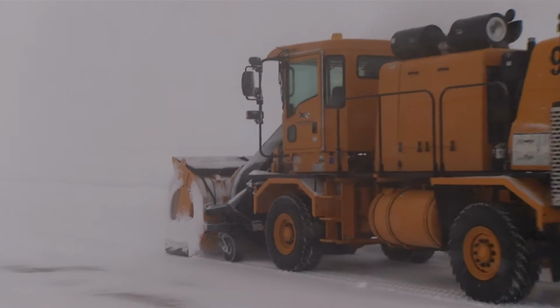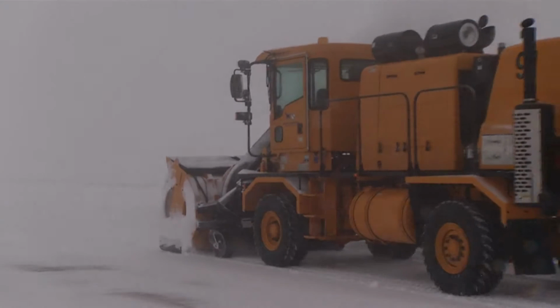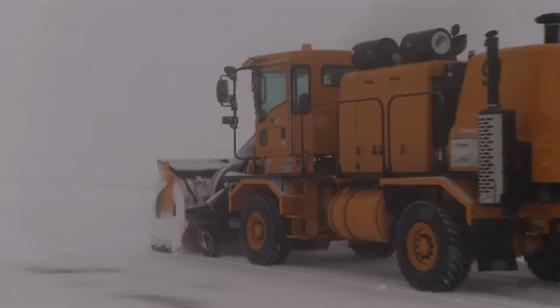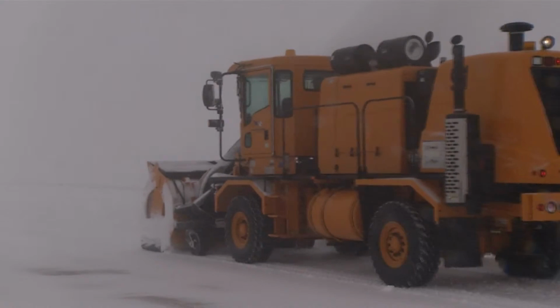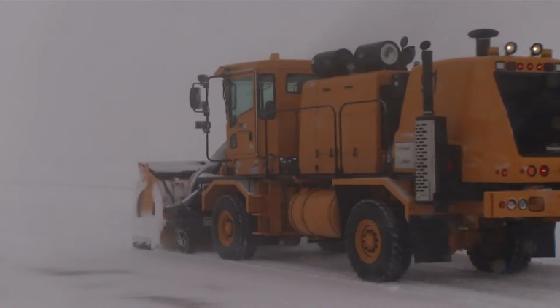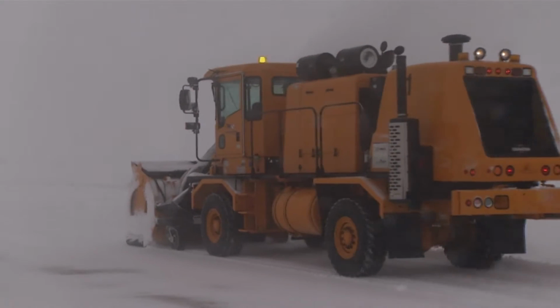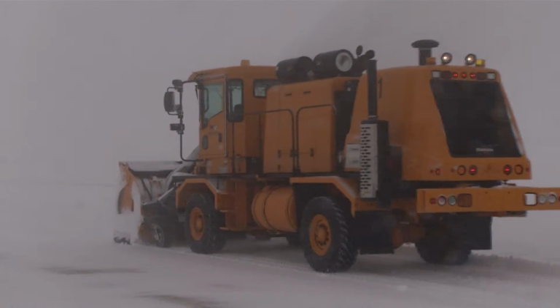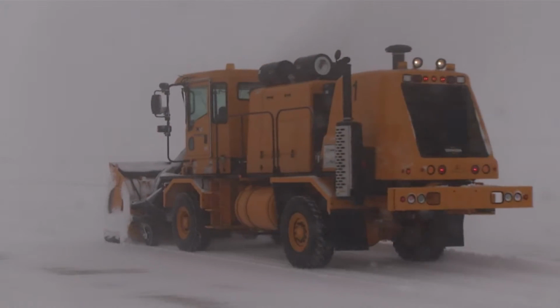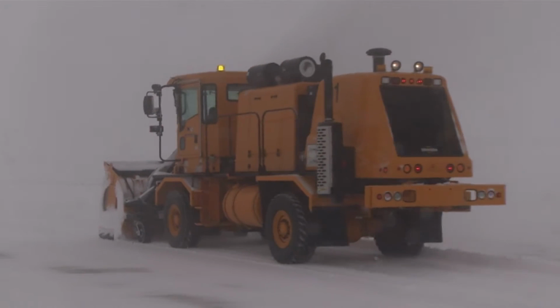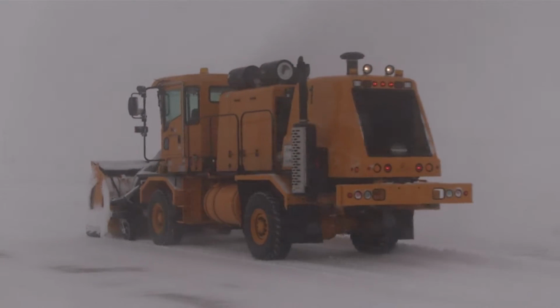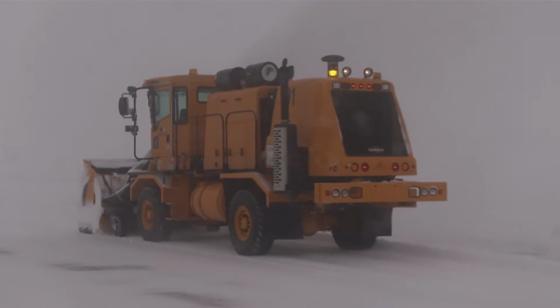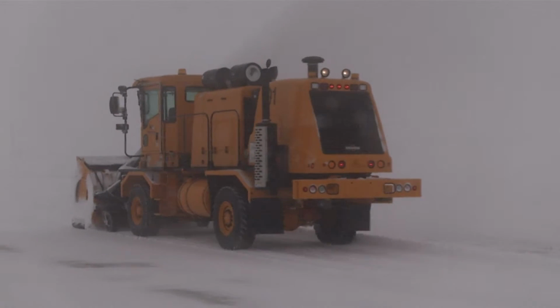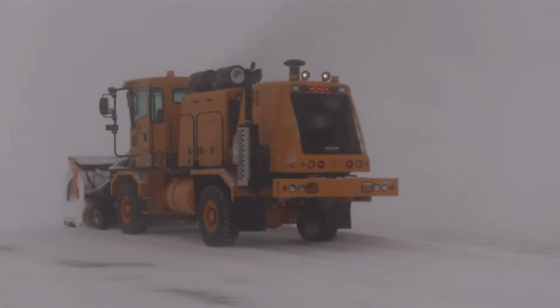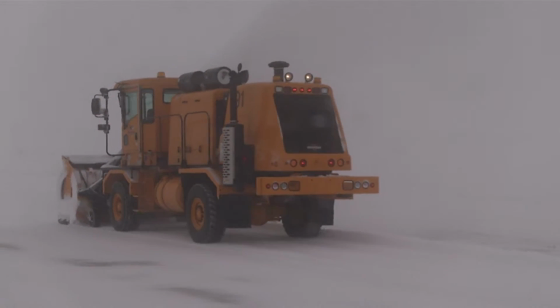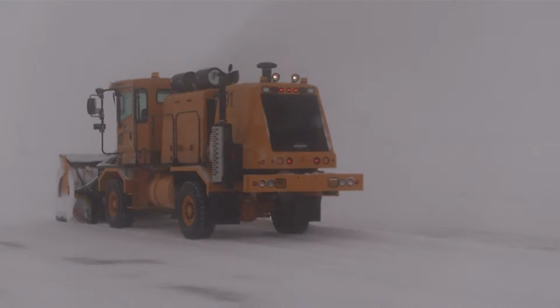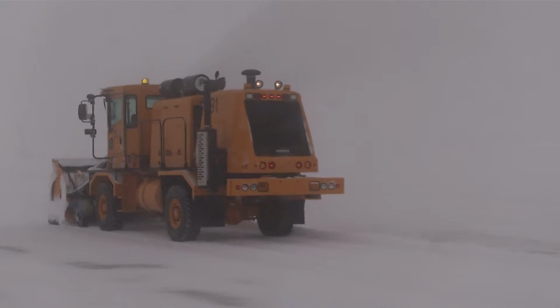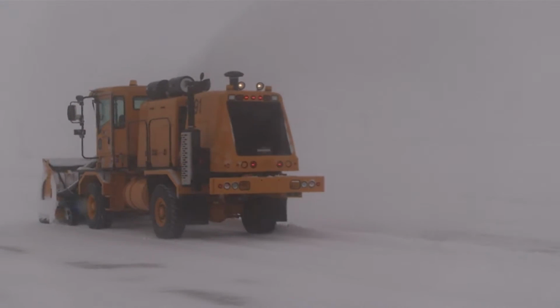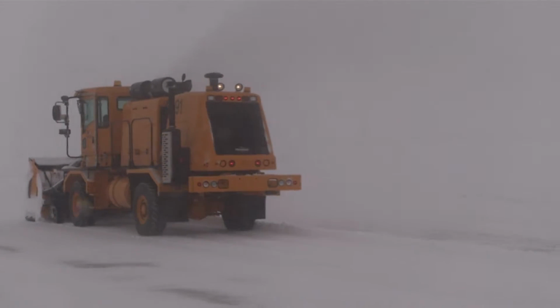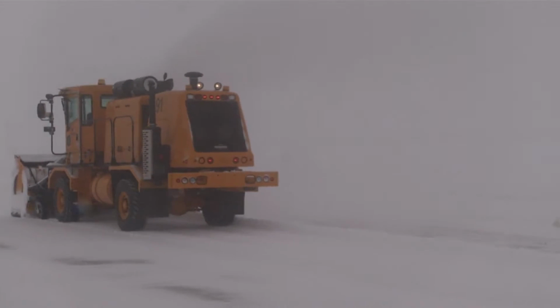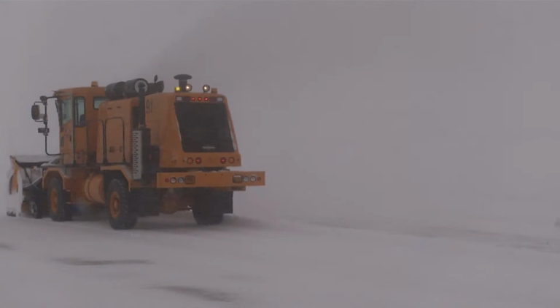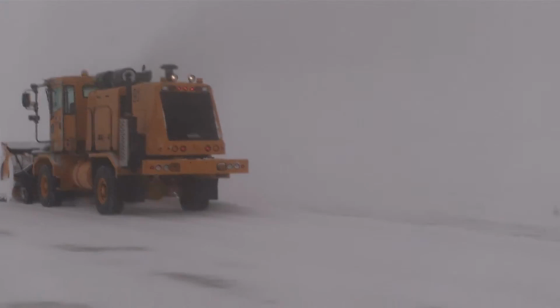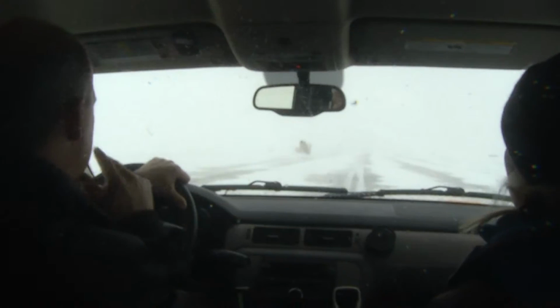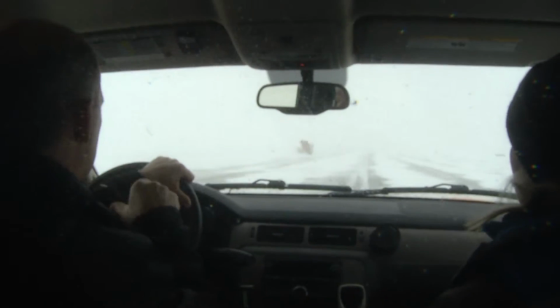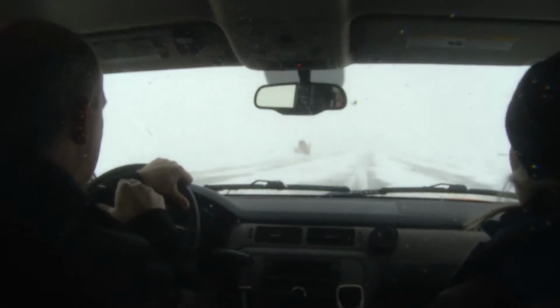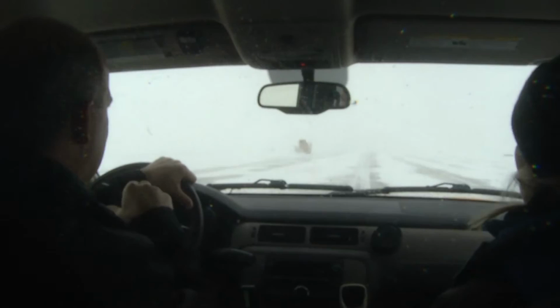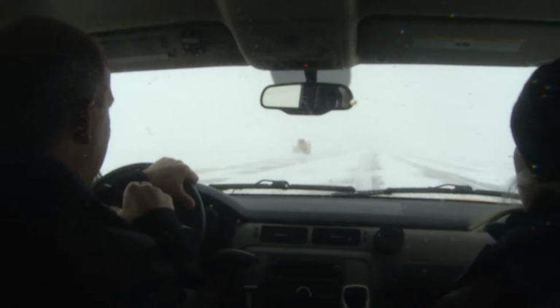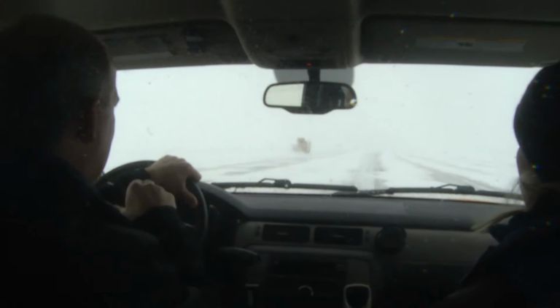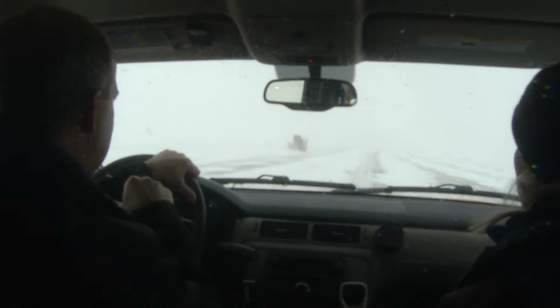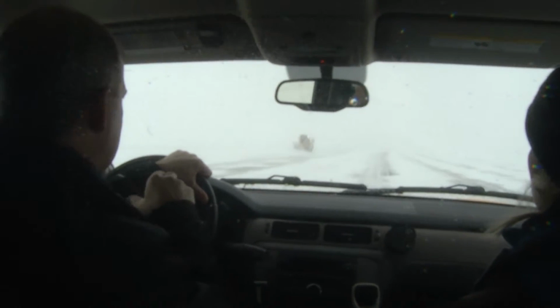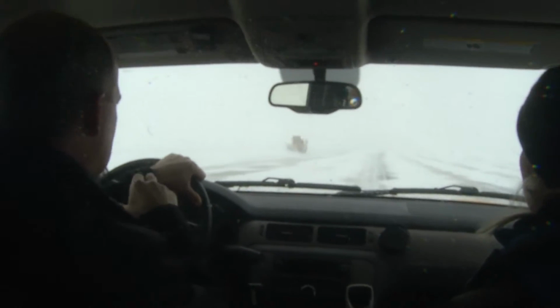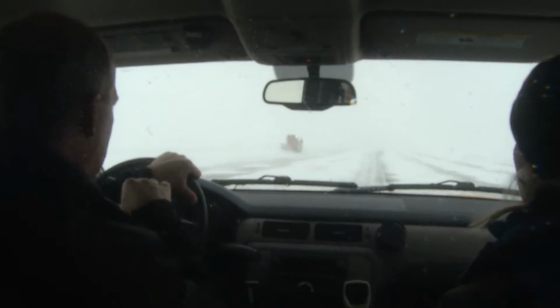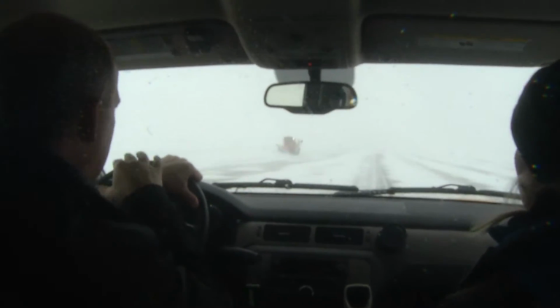Crews work to clear two runways — this one is 150 feet wide and more than 9,000 feet long. One vehicle has slowed down on the edge and is rolling up a windrow.